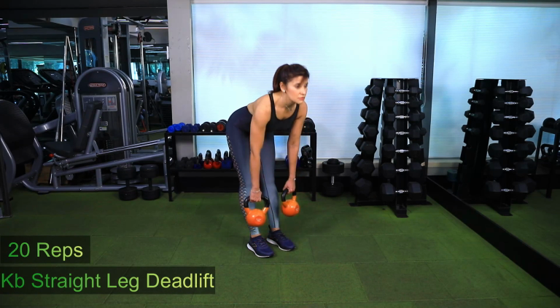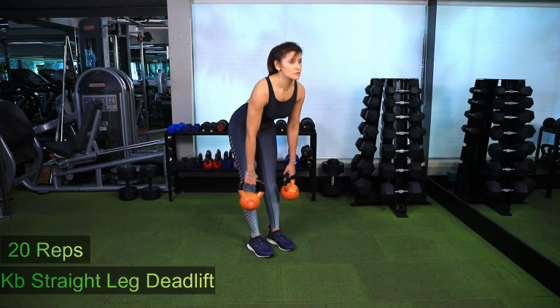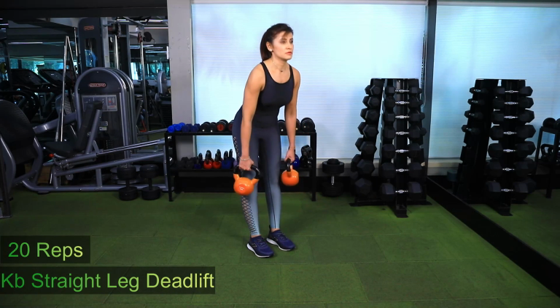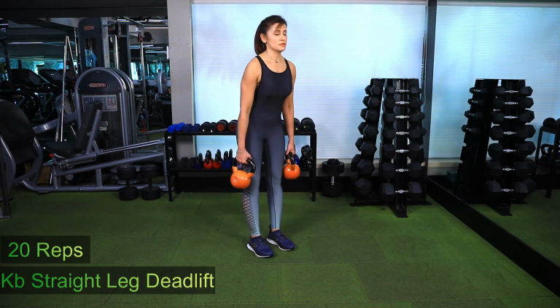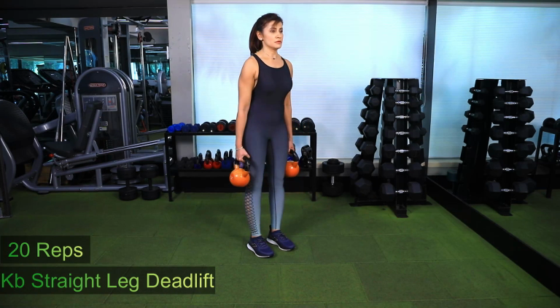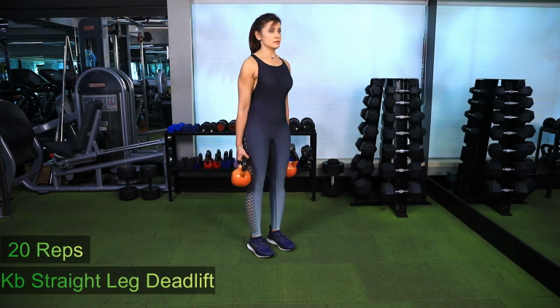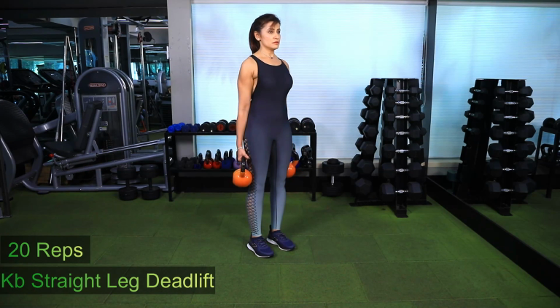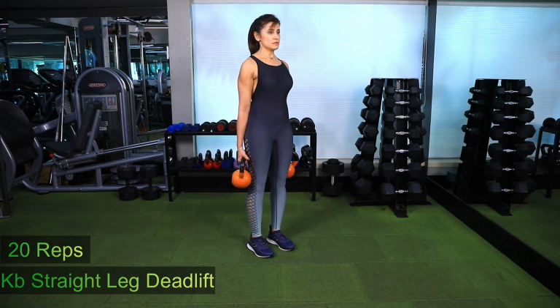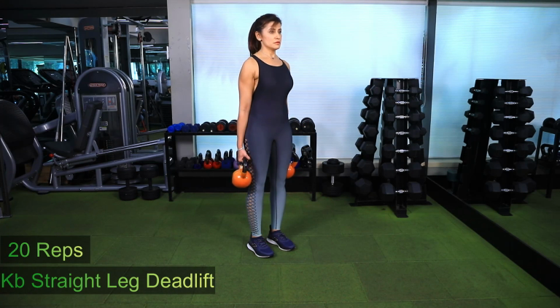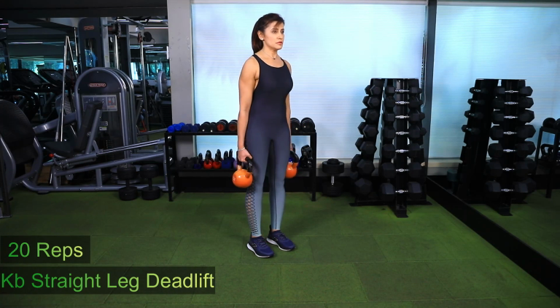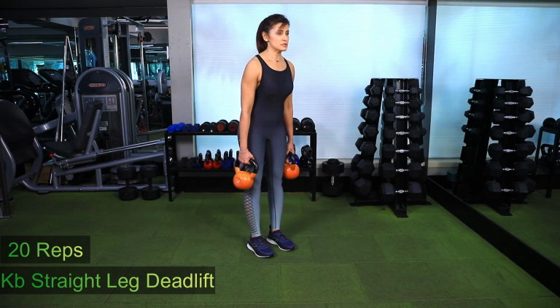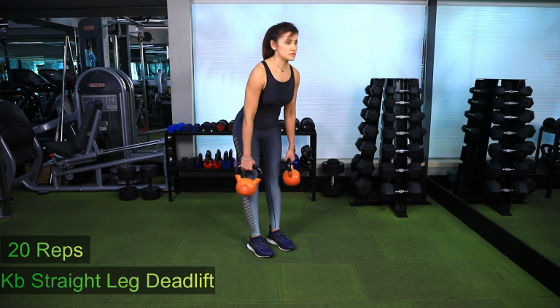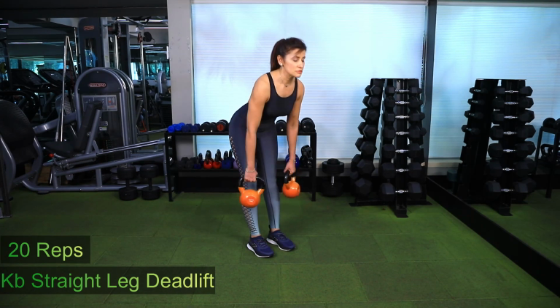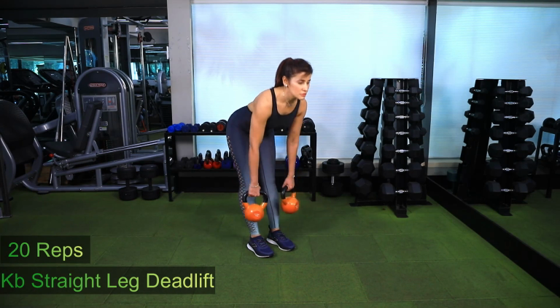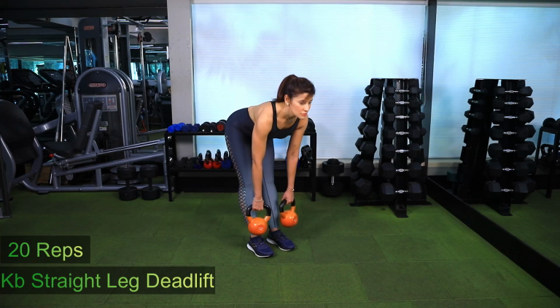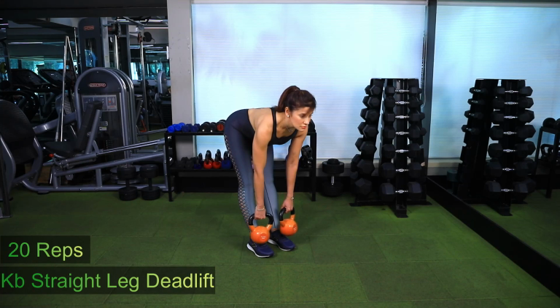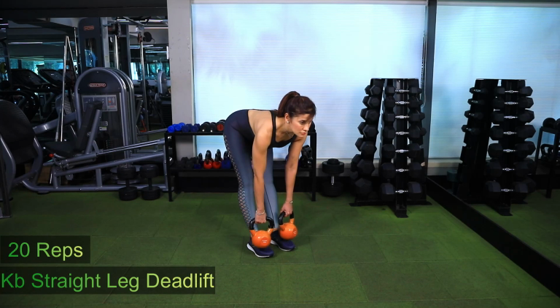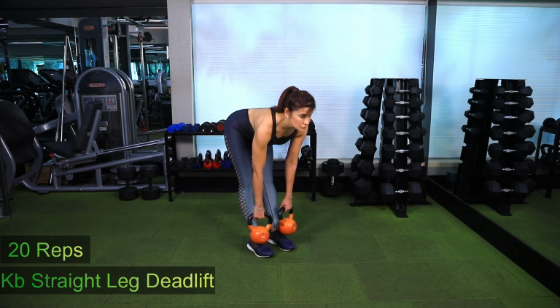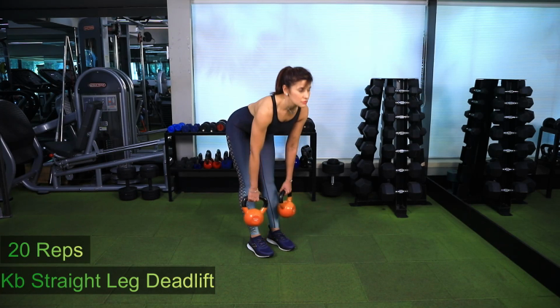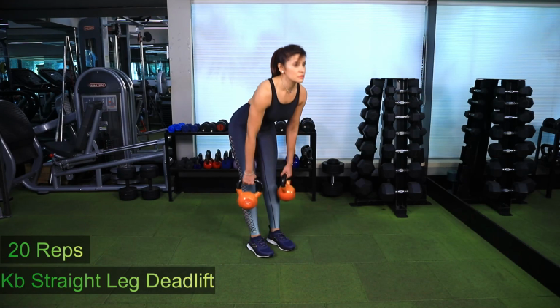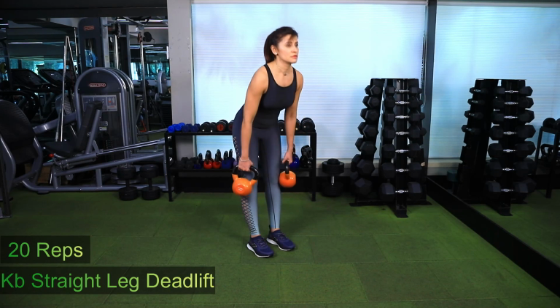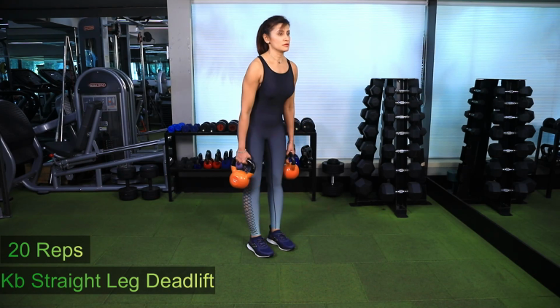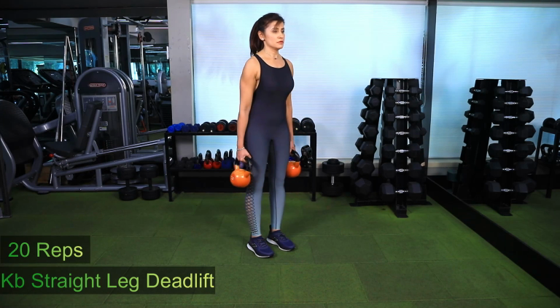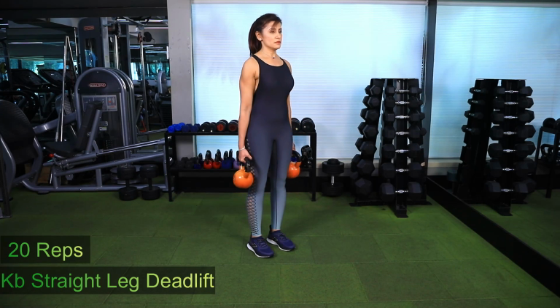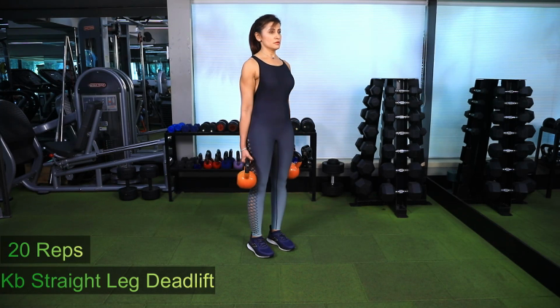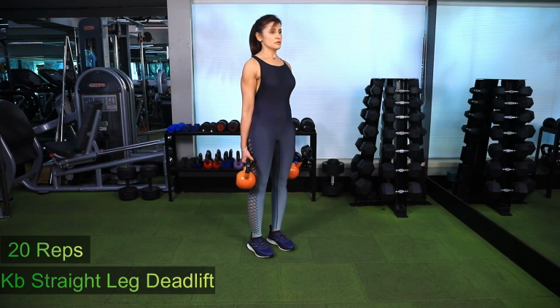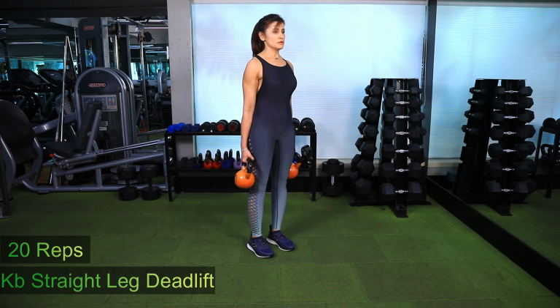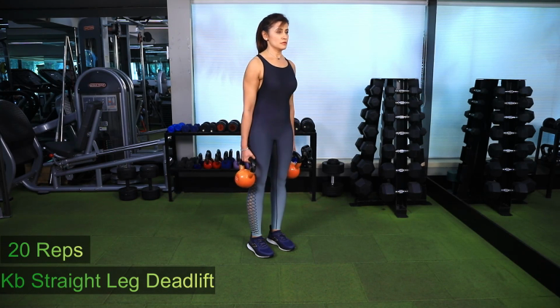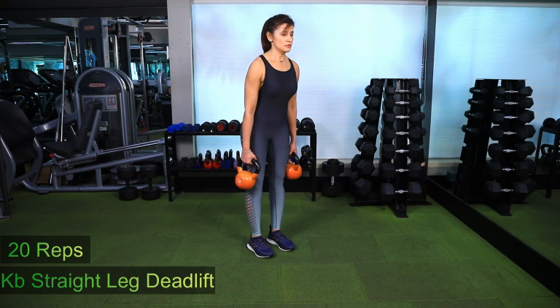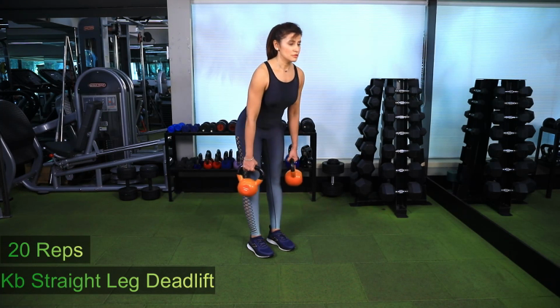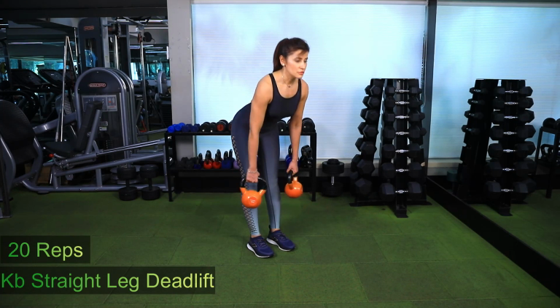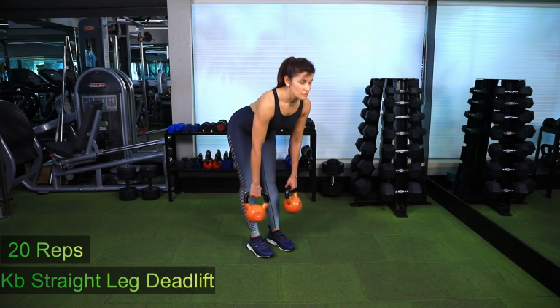Do not compromise on the integrity of the movement. Repeat for 20 repetitions.